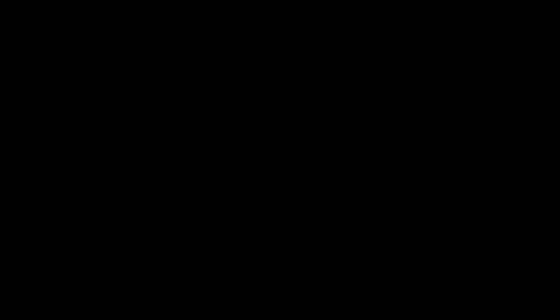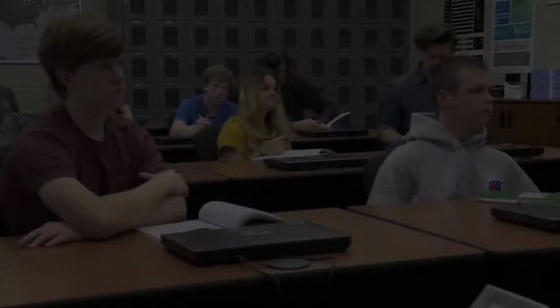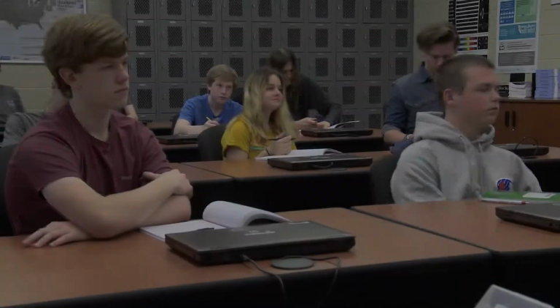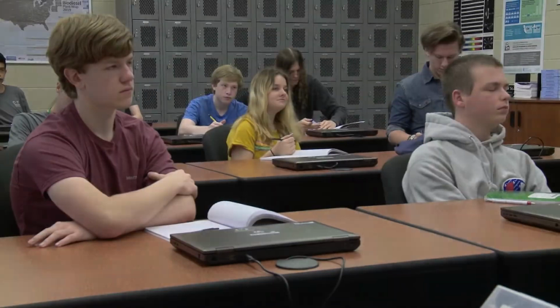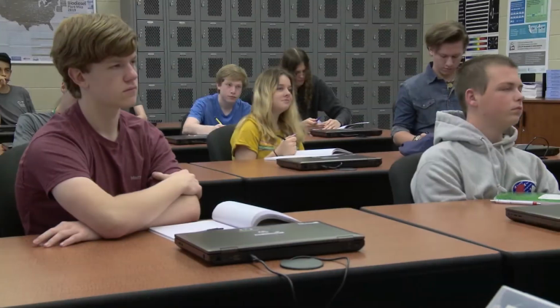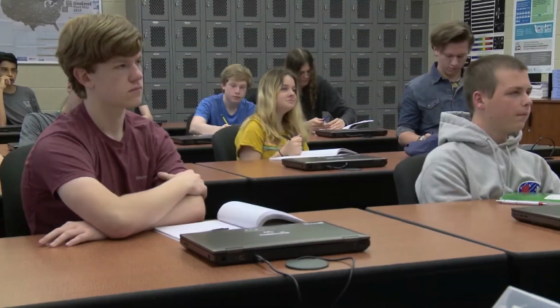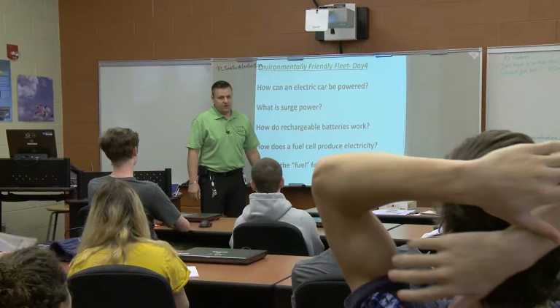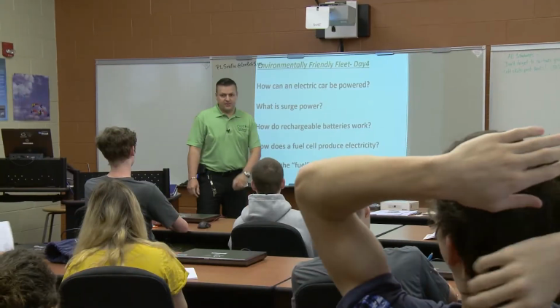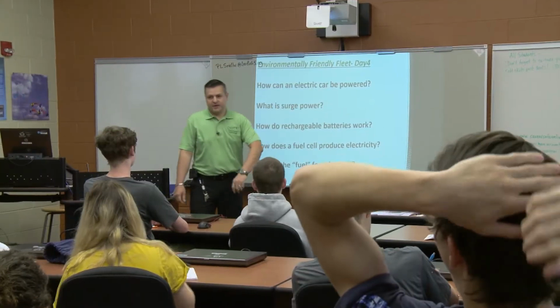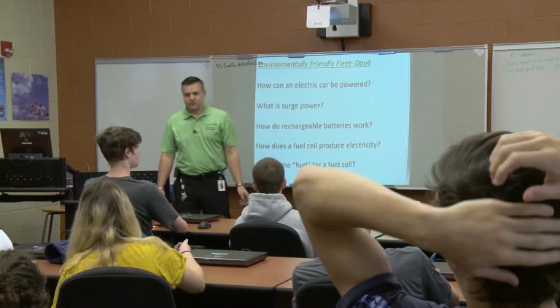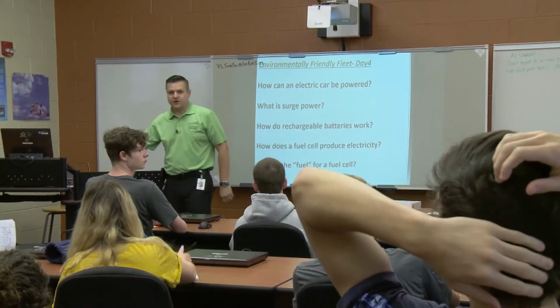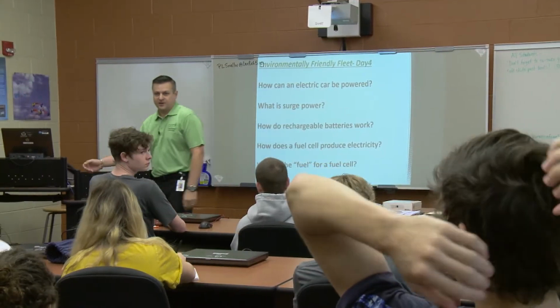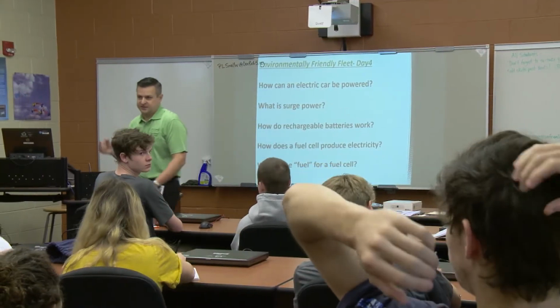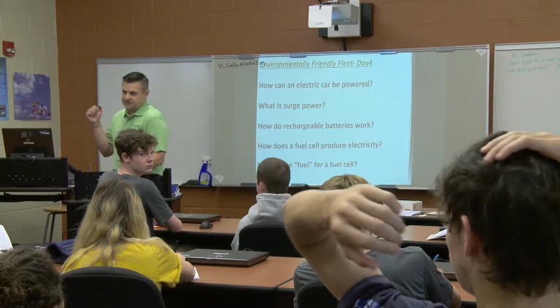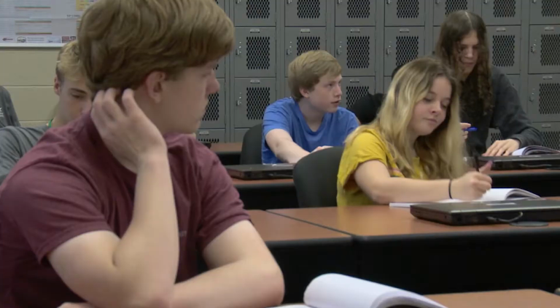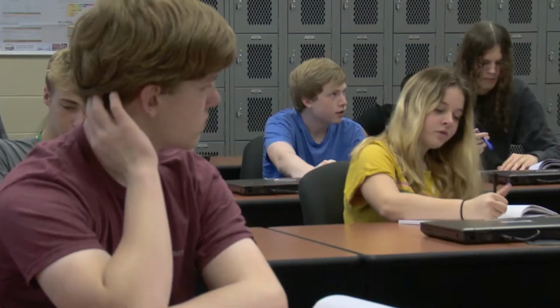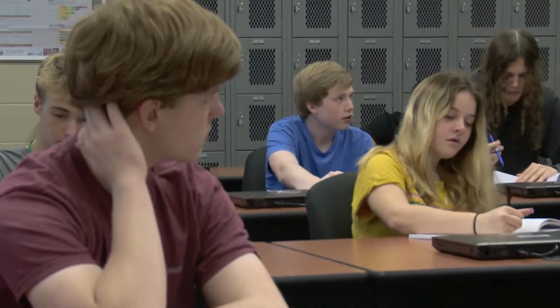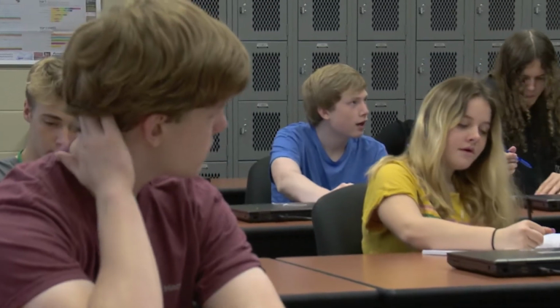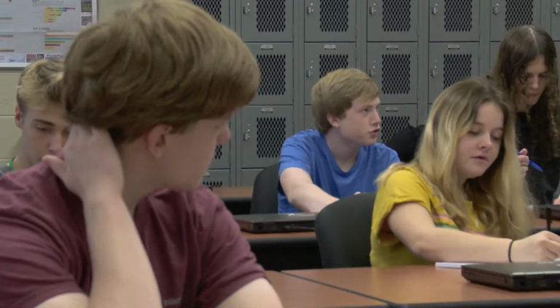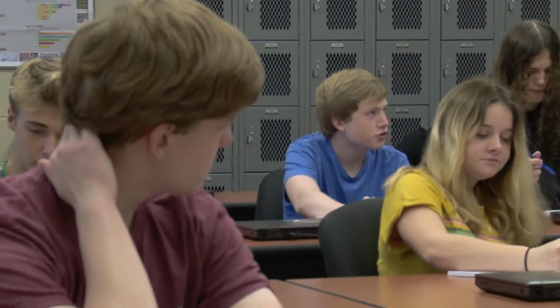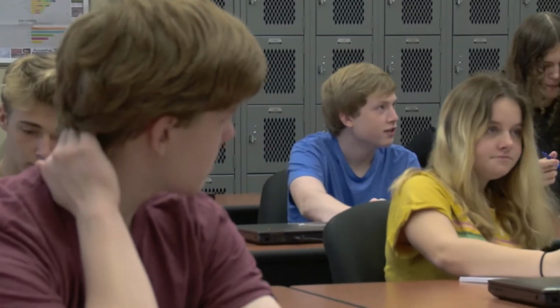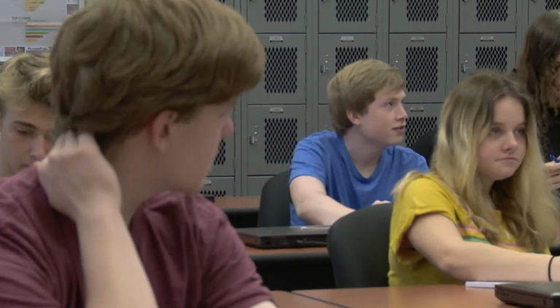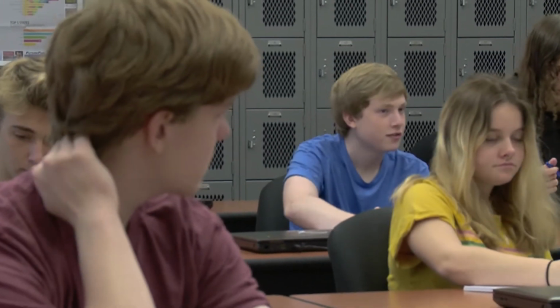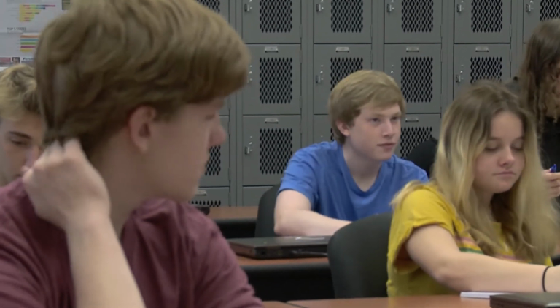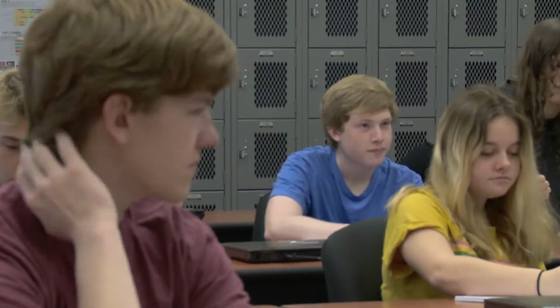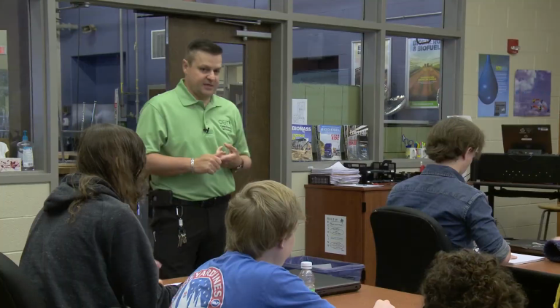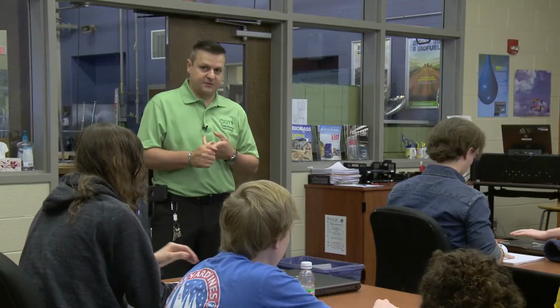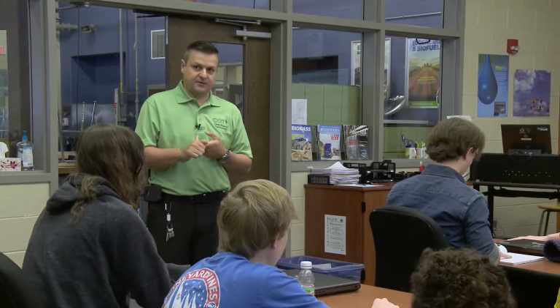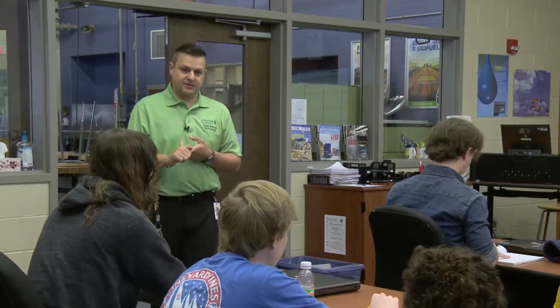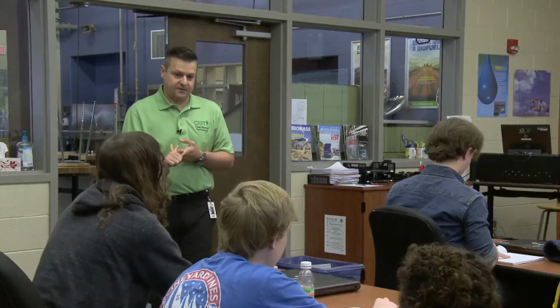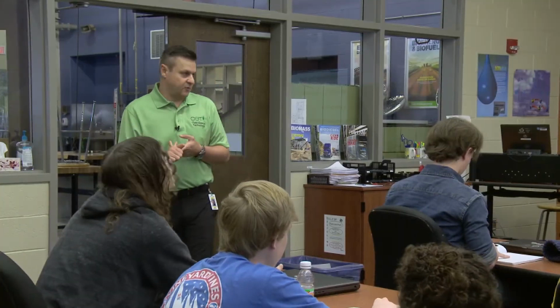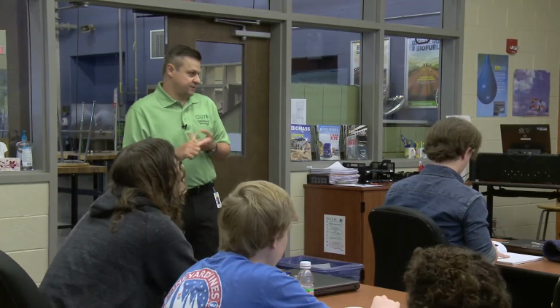So, how can an electric car be powered? We talked about this on day one. Hydrogen. Hydrogen fuel cells, absolutely. What else?